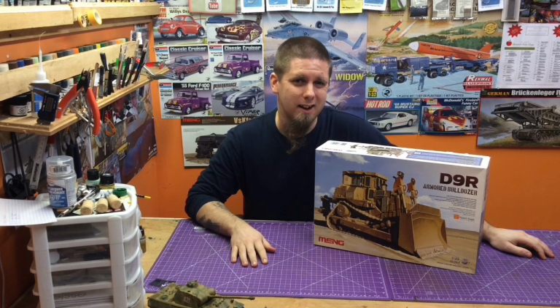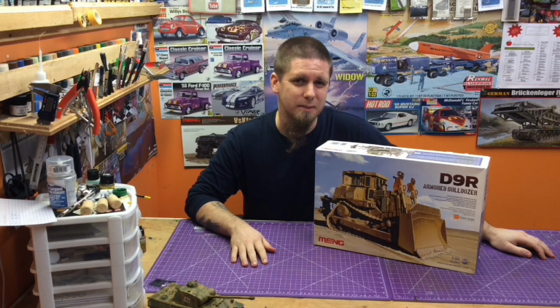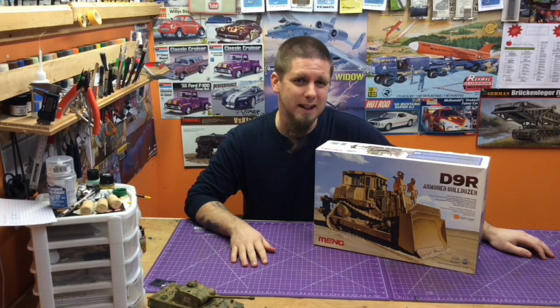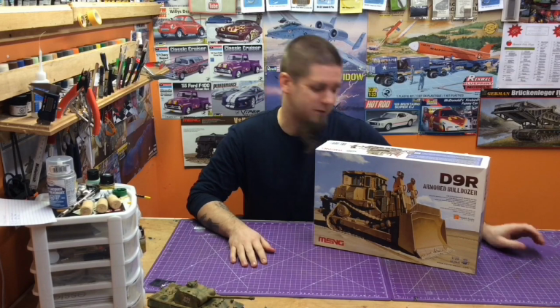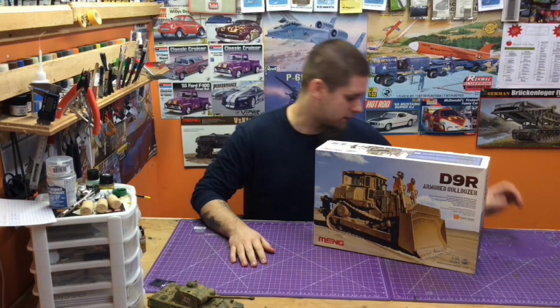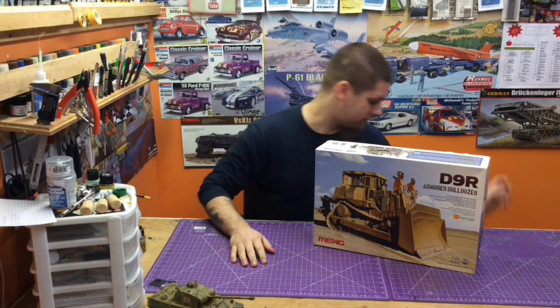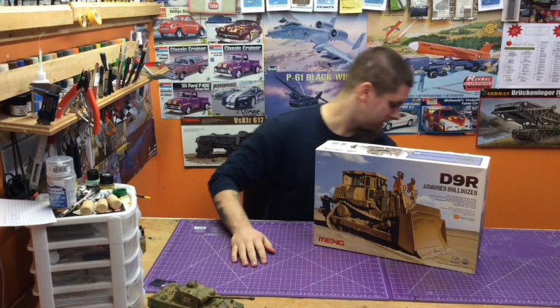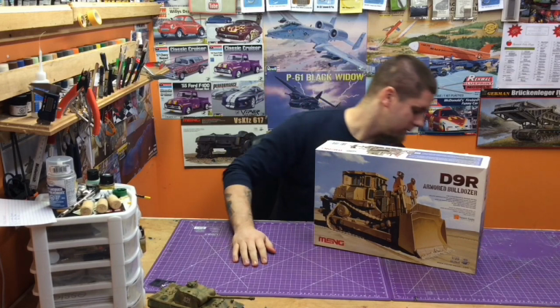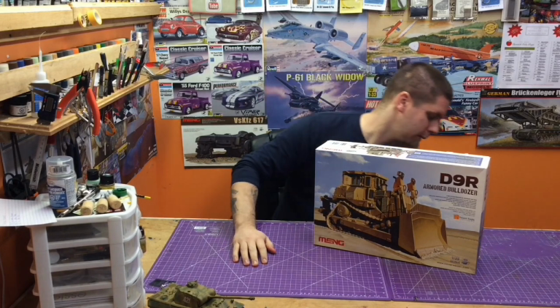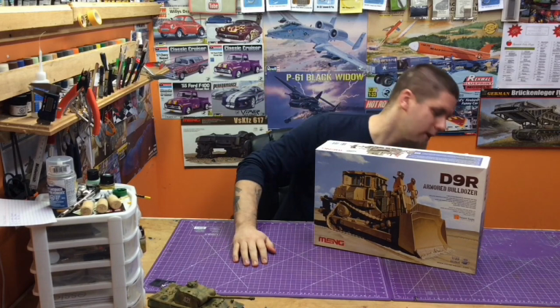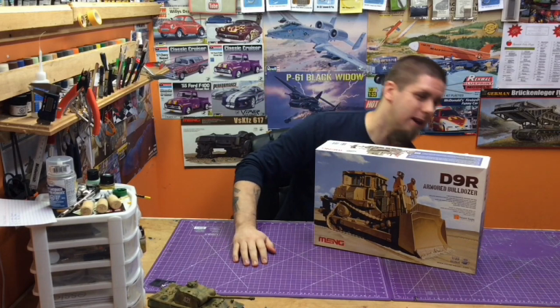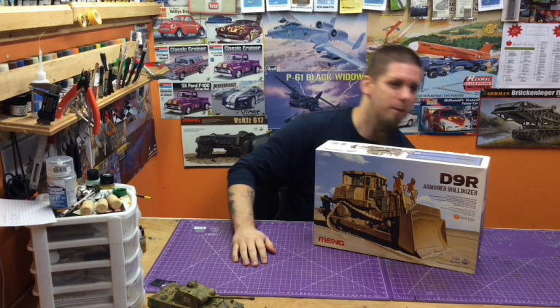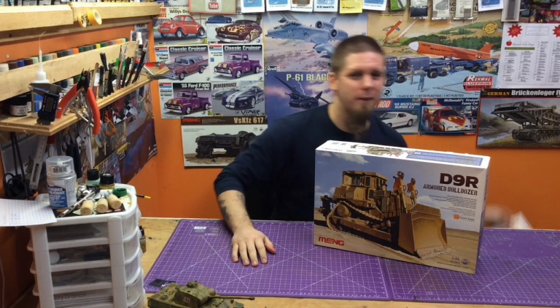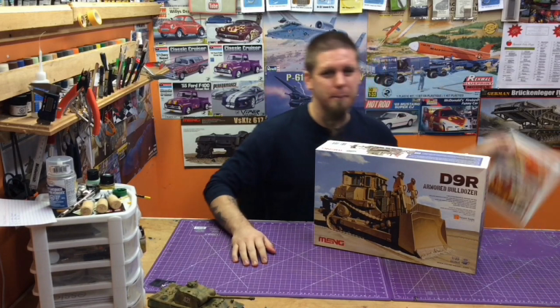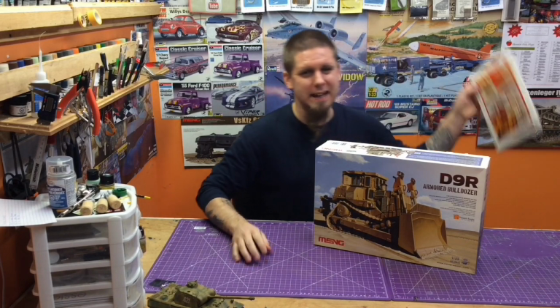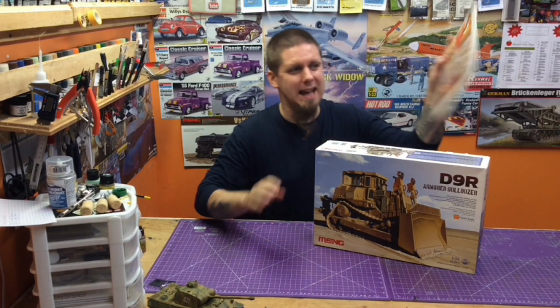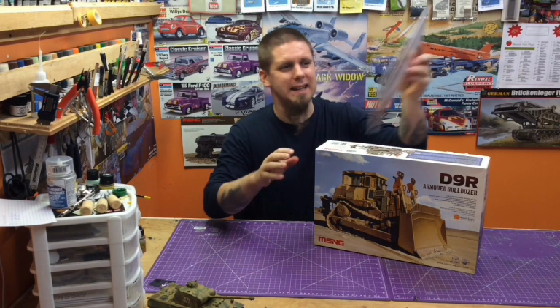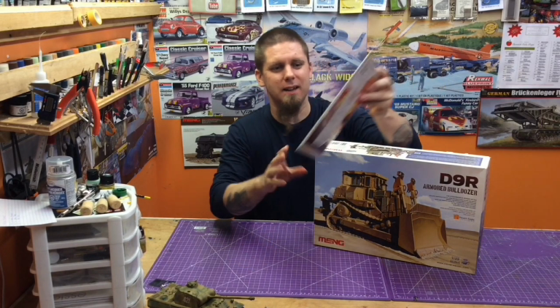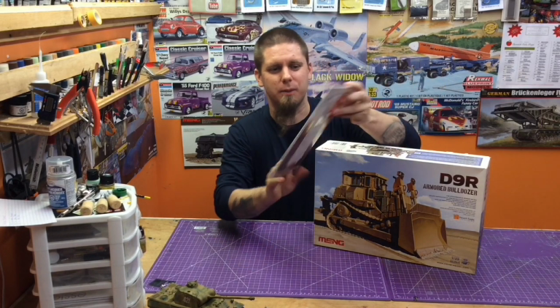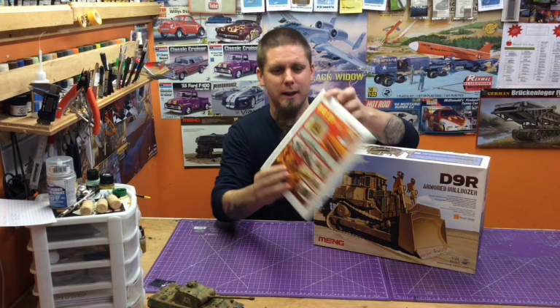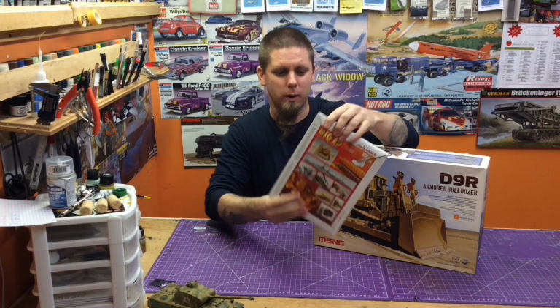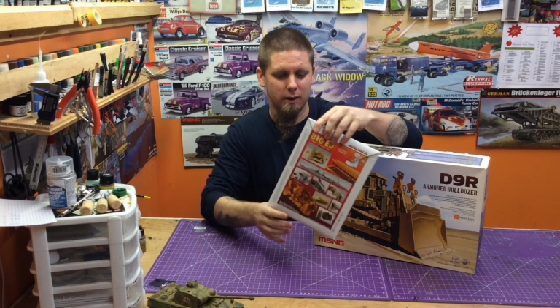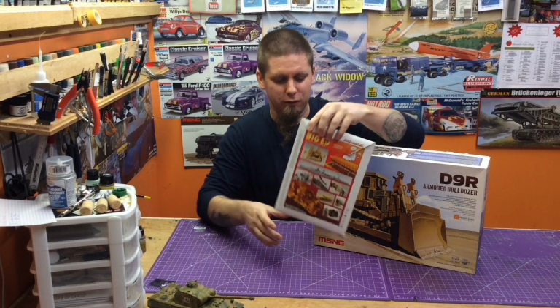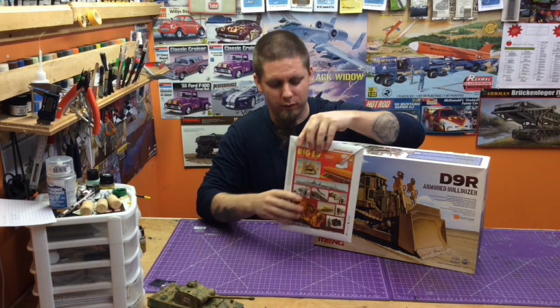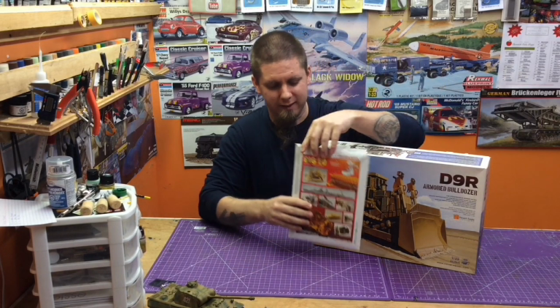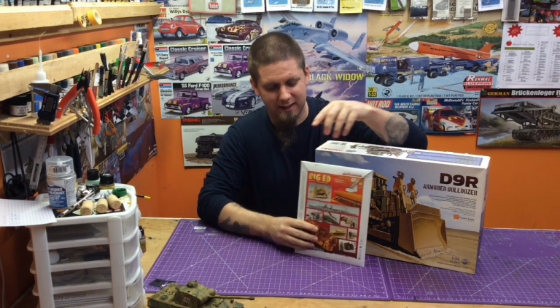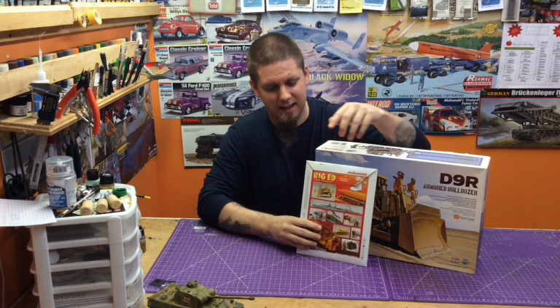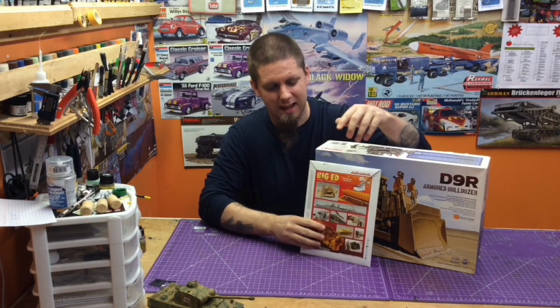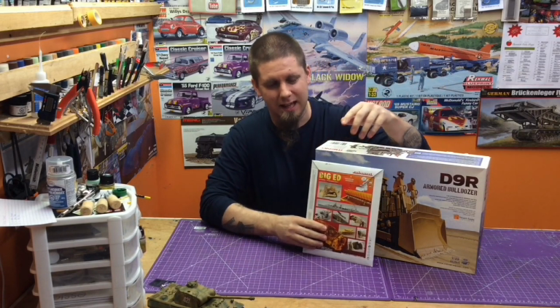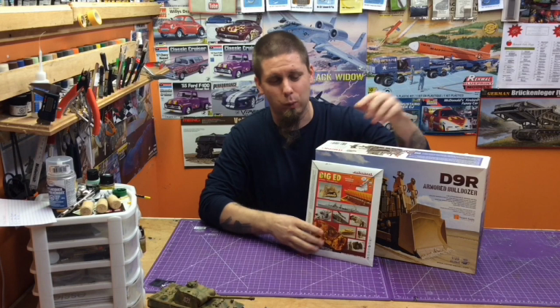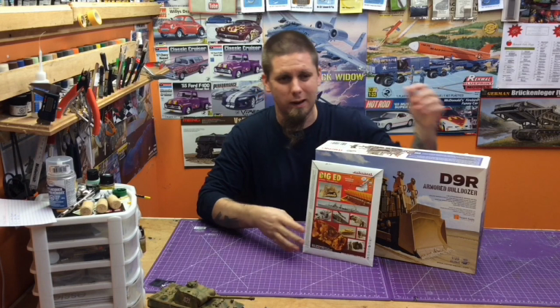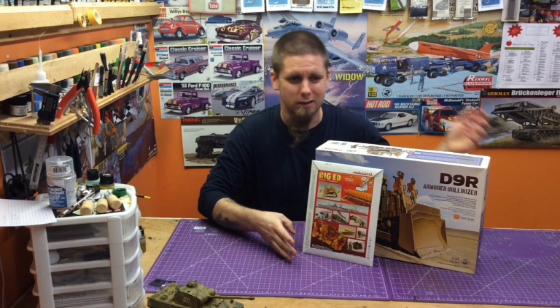And guys, to make it even worse, we went out and we bought the Big Ed kit from Eduard for this as well.